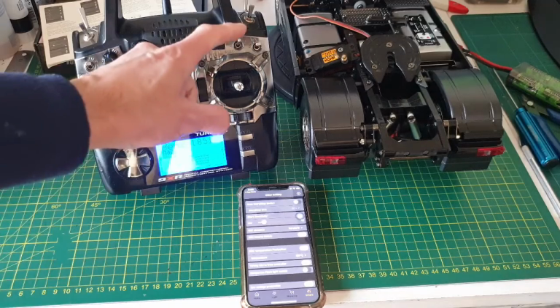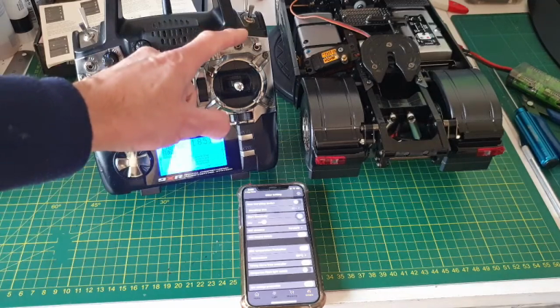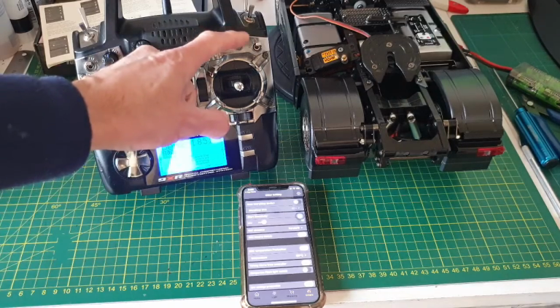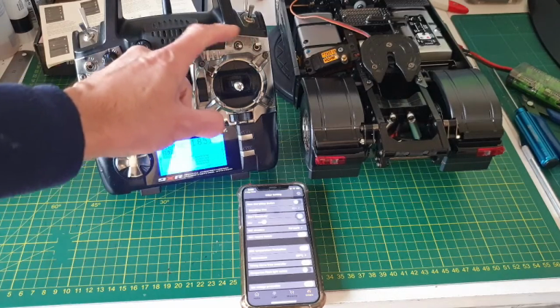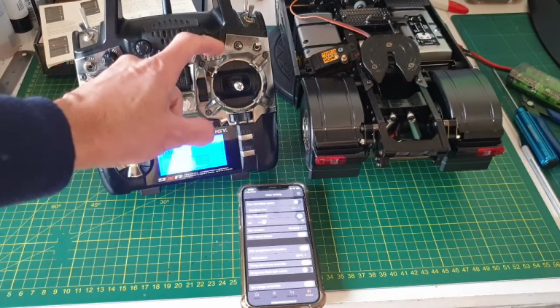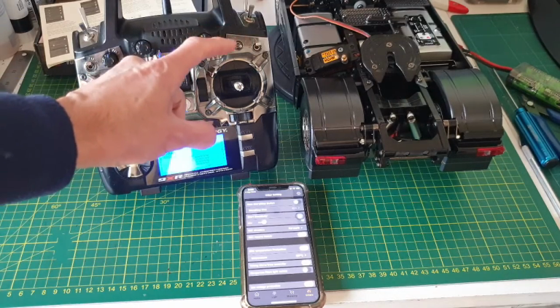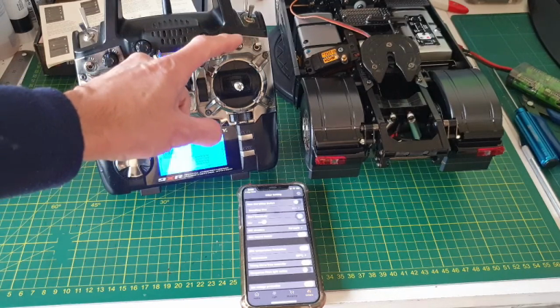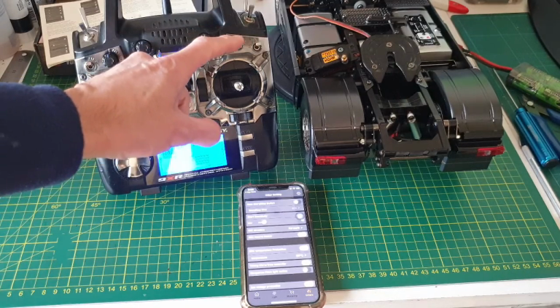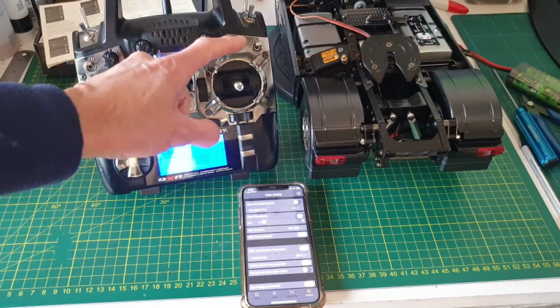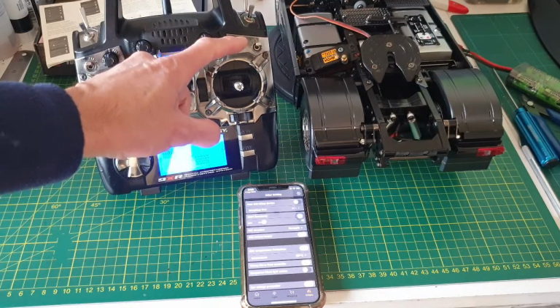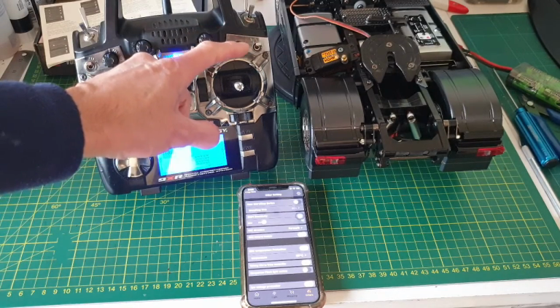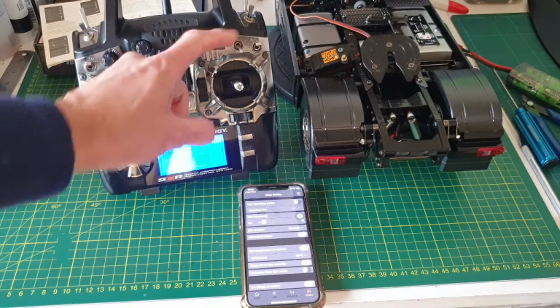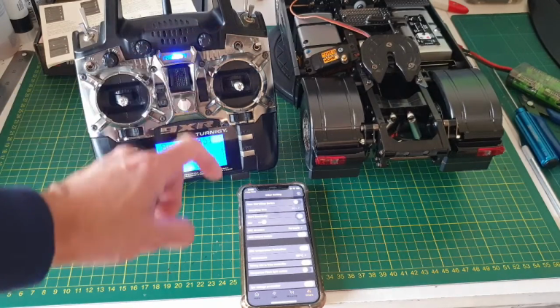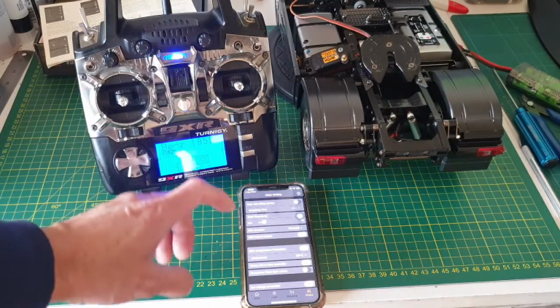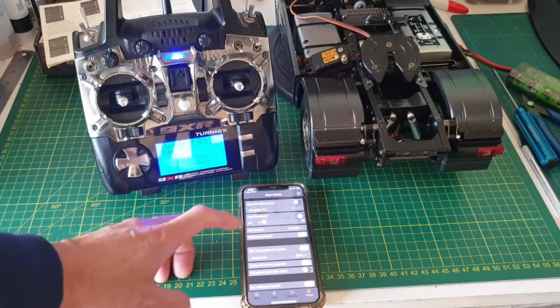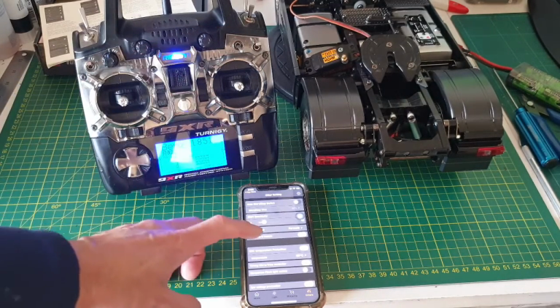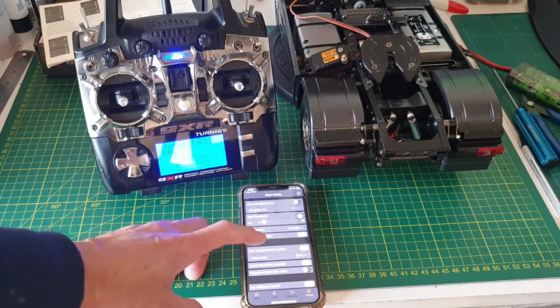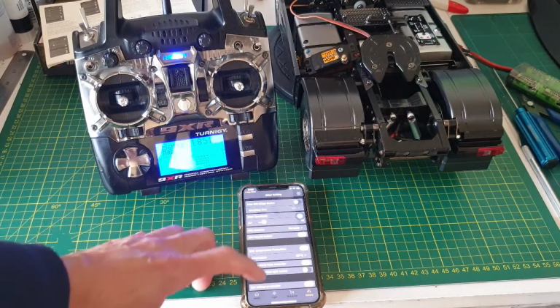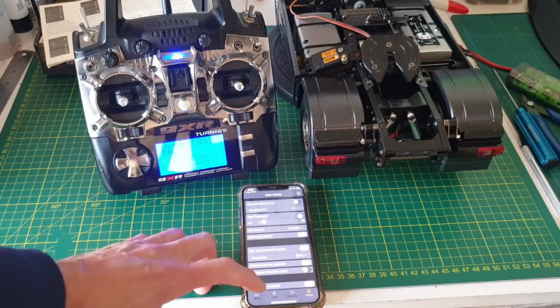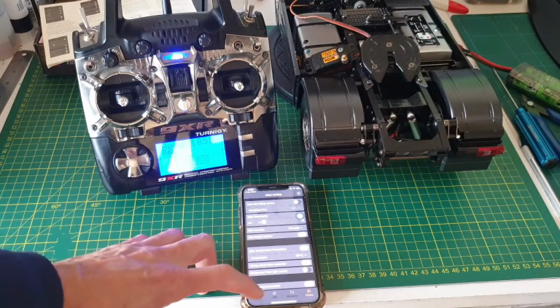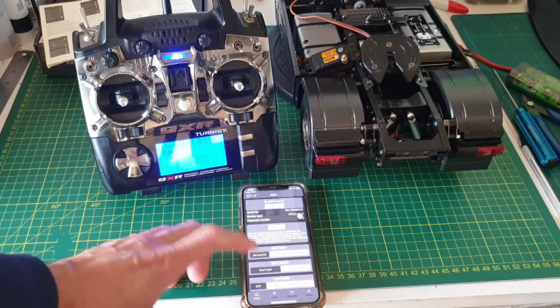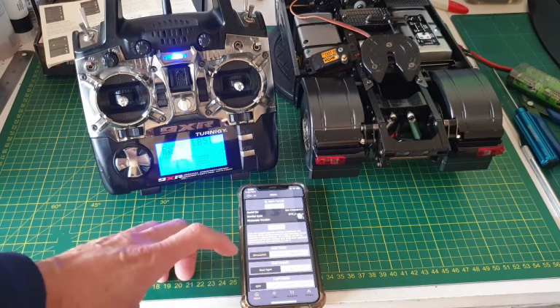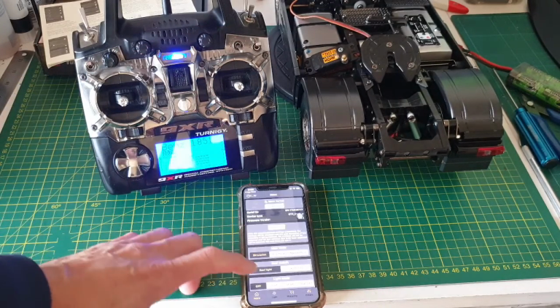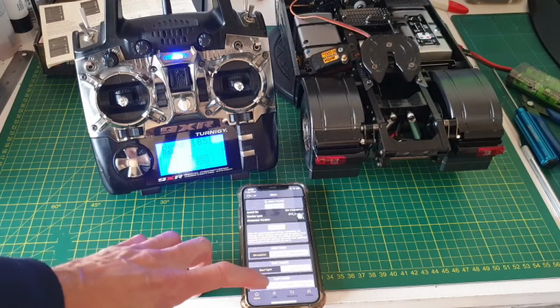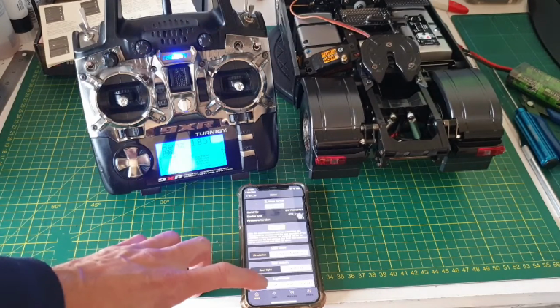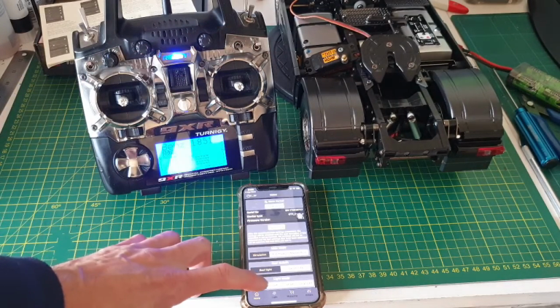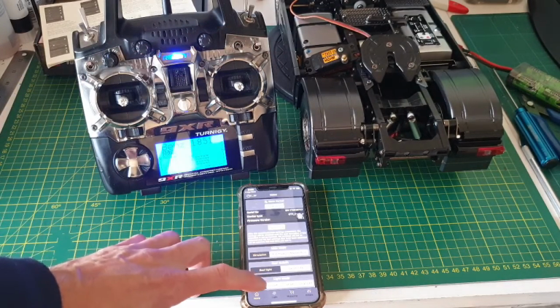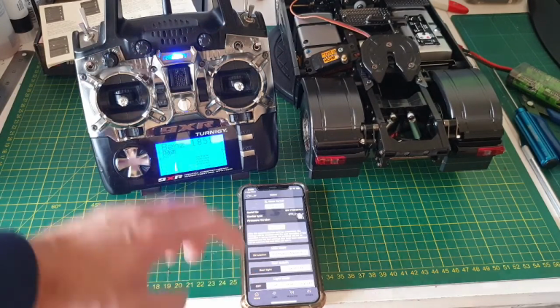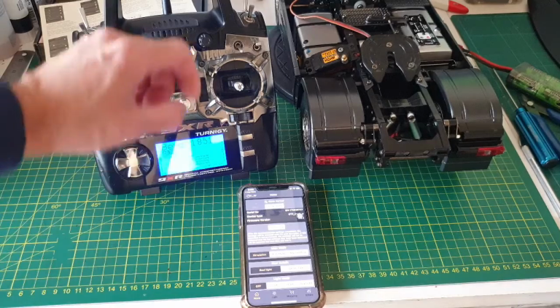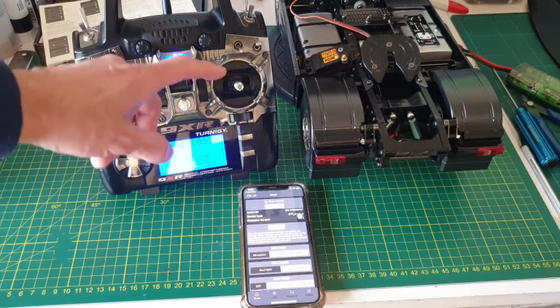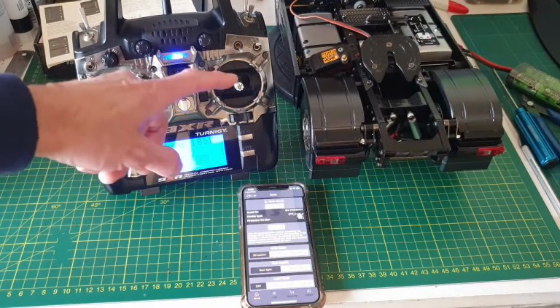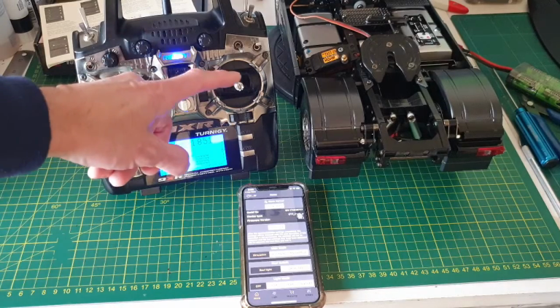Okay — headlight. The headlight will go to the front. Look at this, it keeps changing.